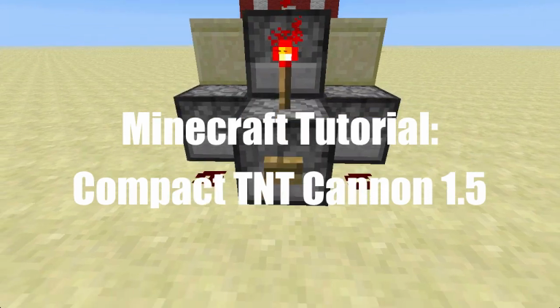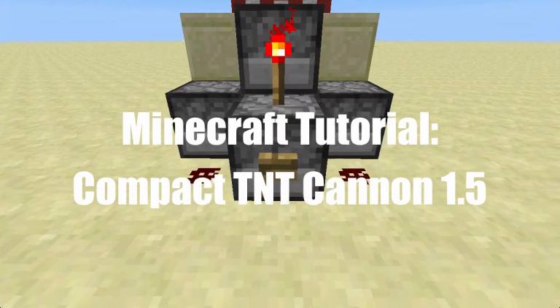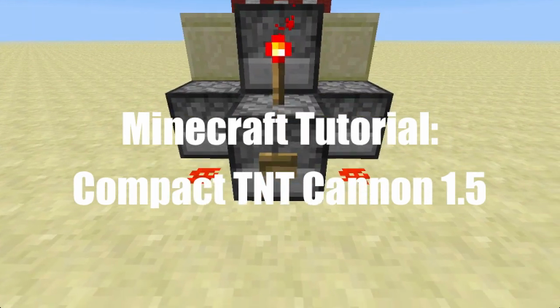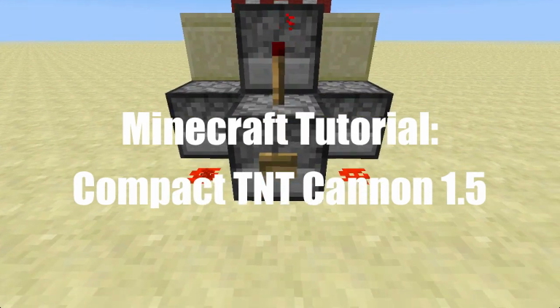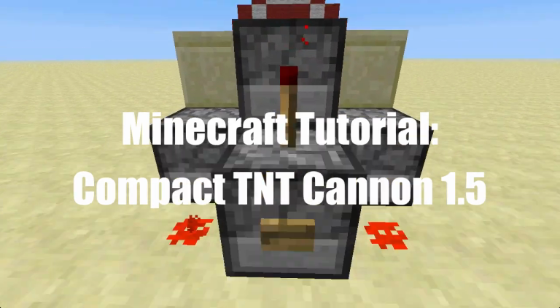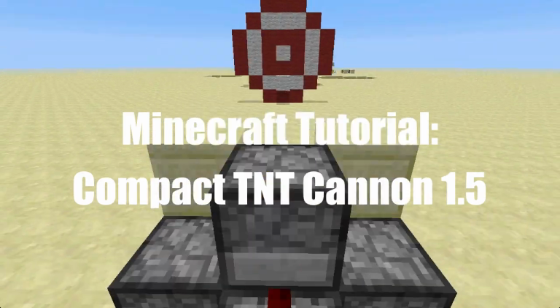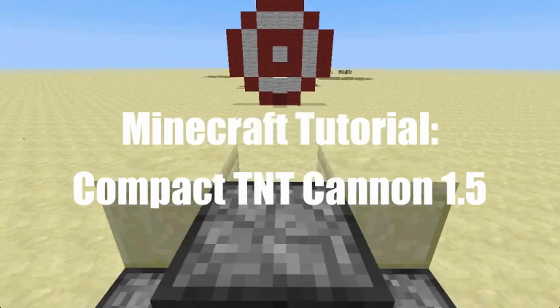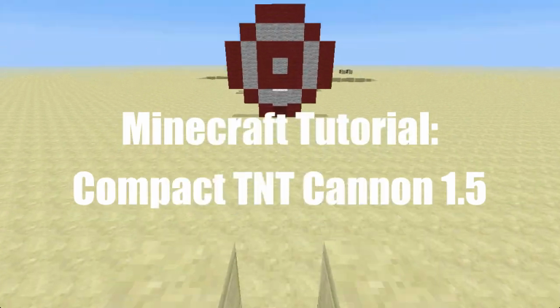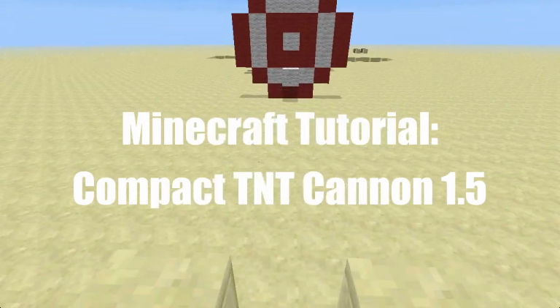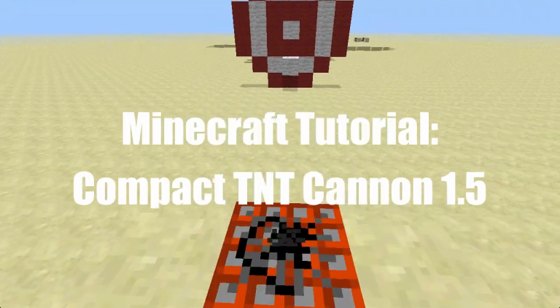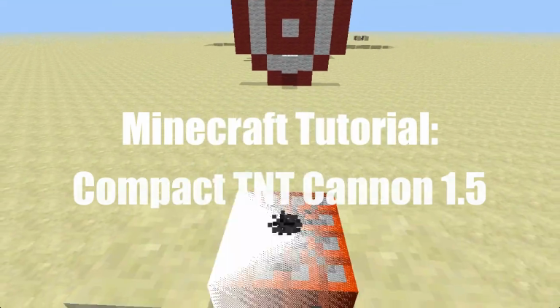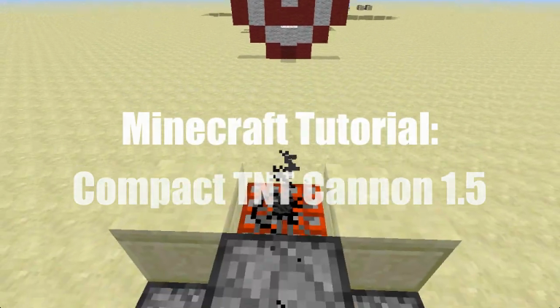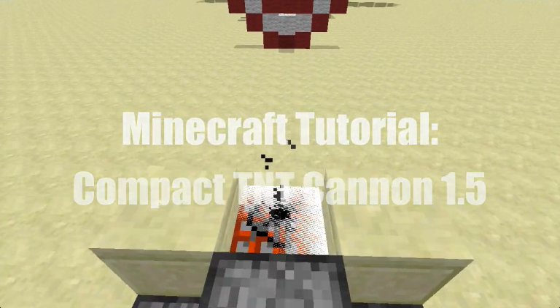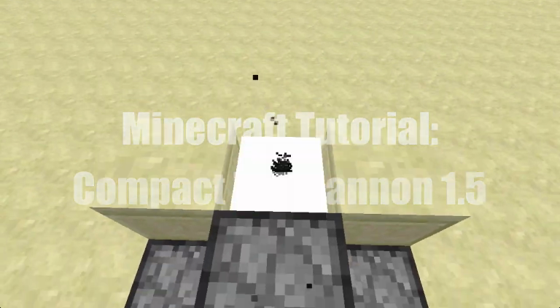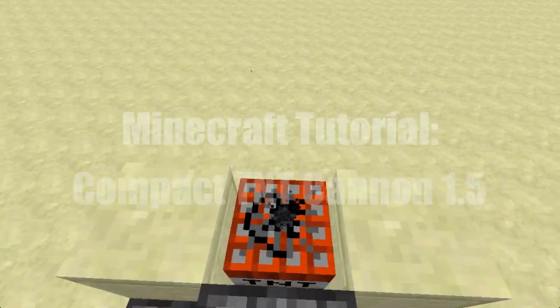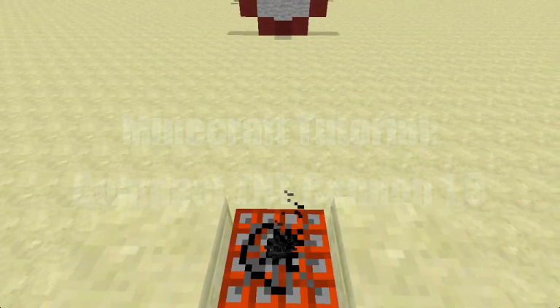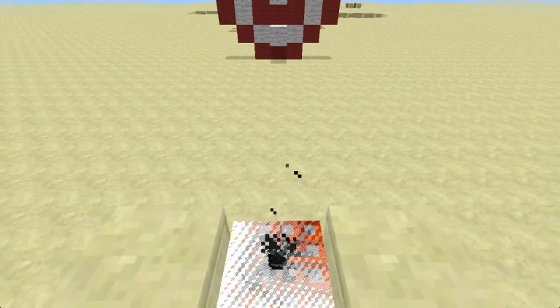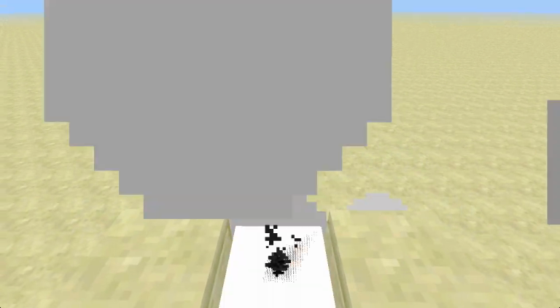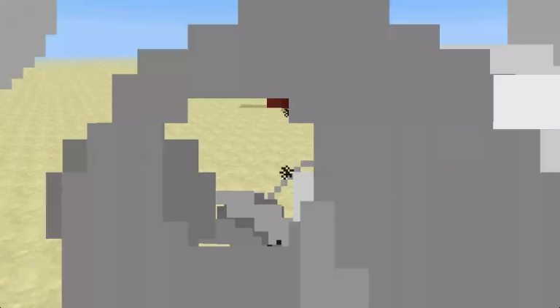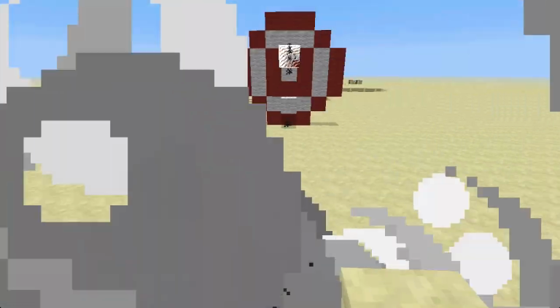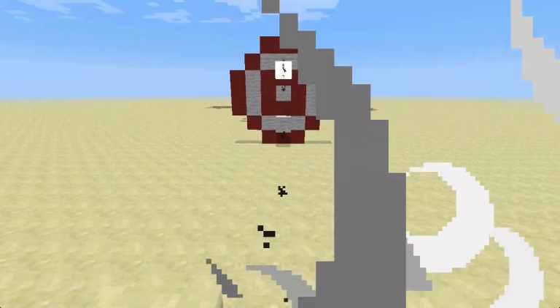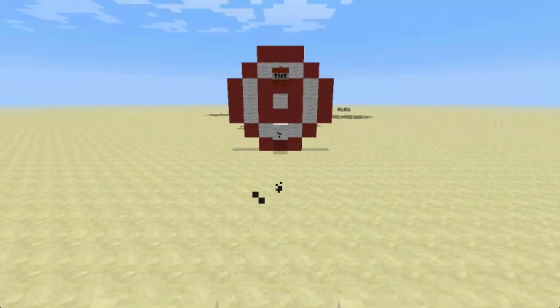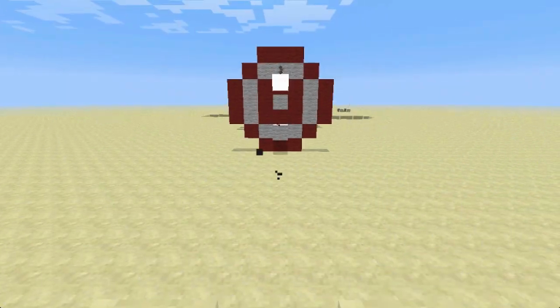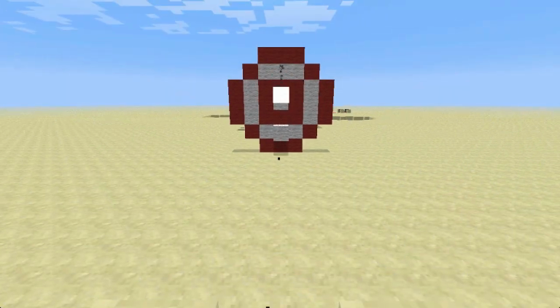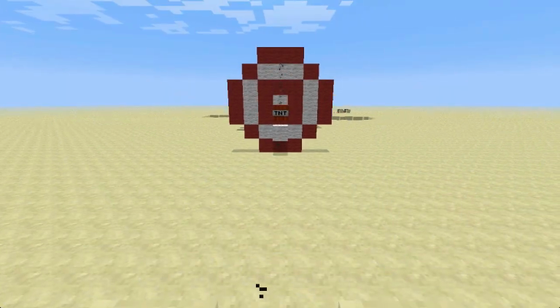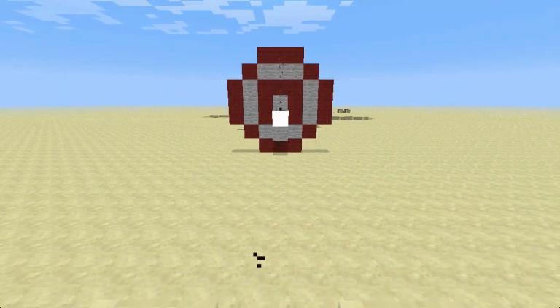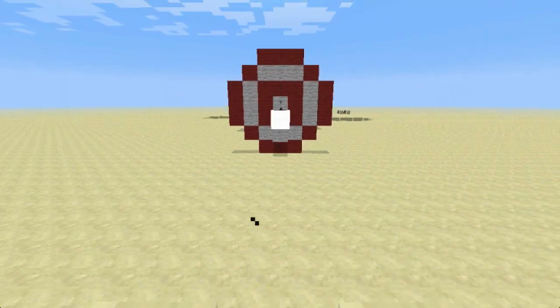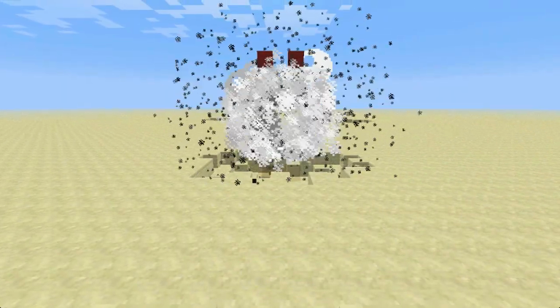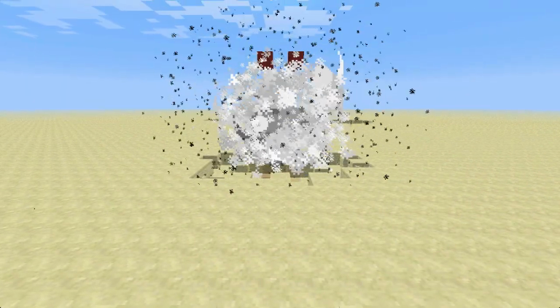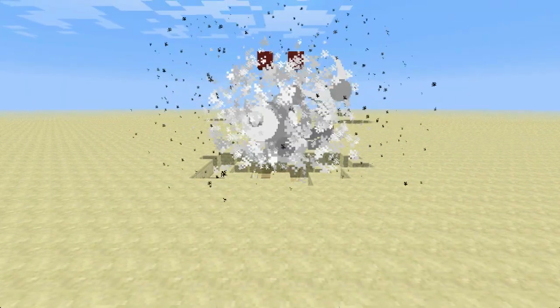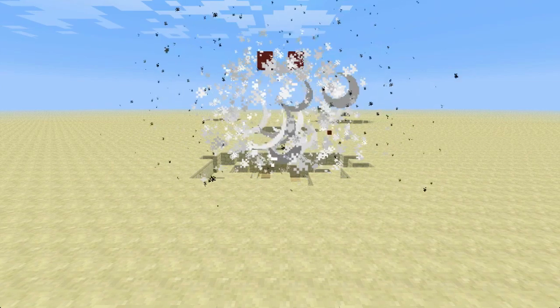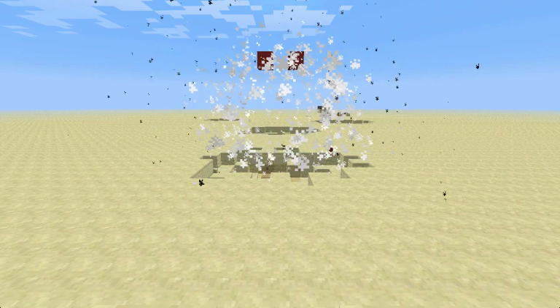Hey guys, CraftDan here with a tutorial on a compact TNT cannon for Minecraft 1.5.